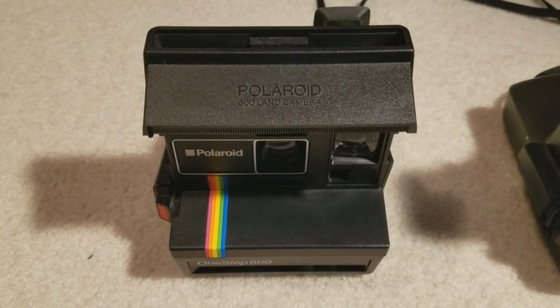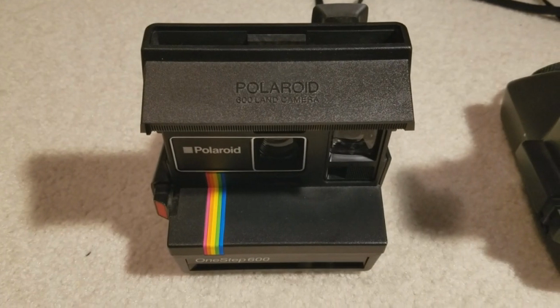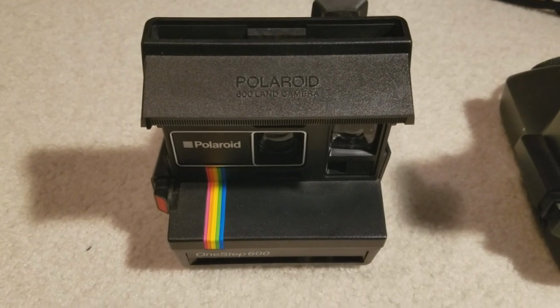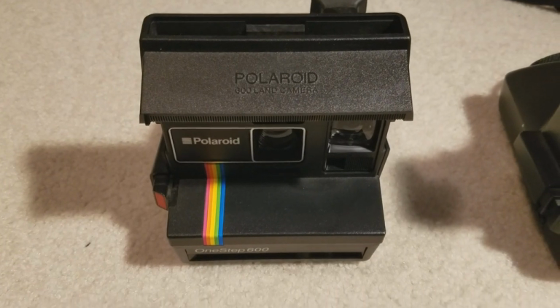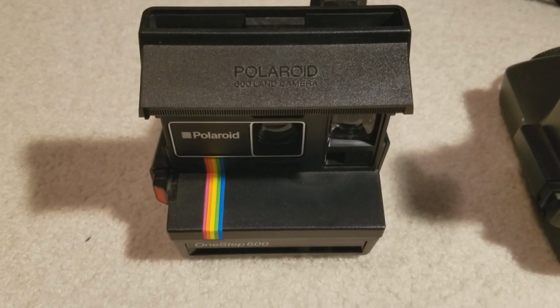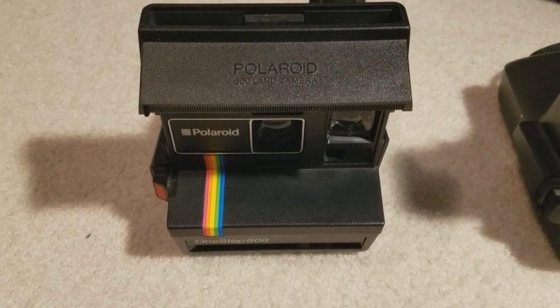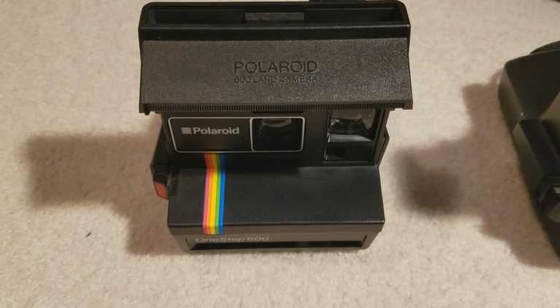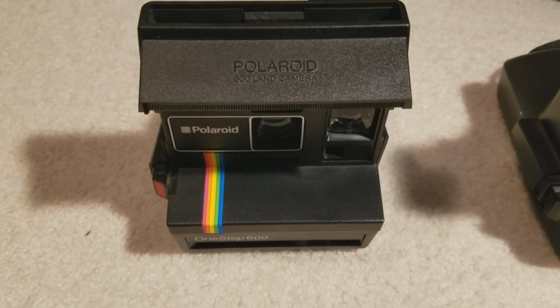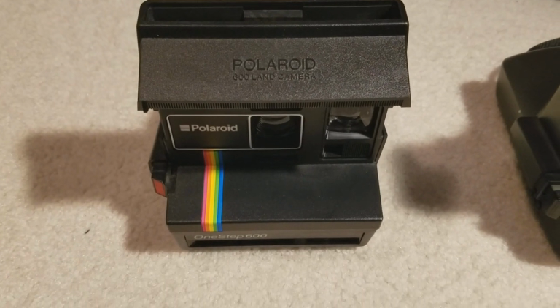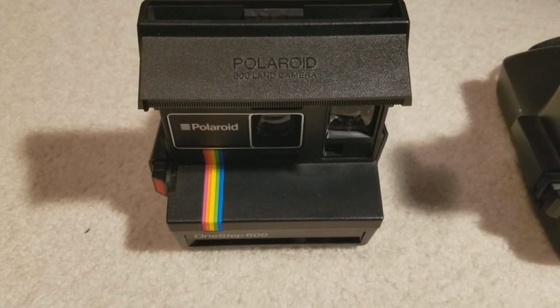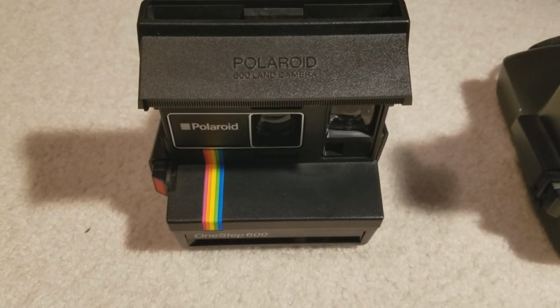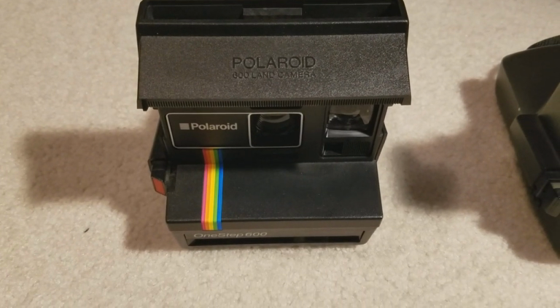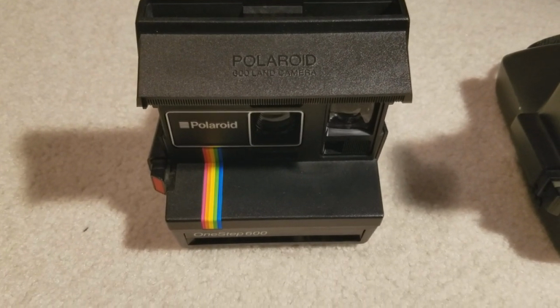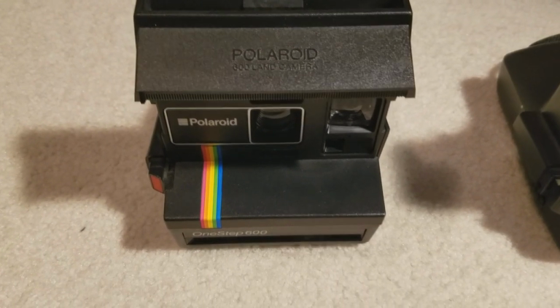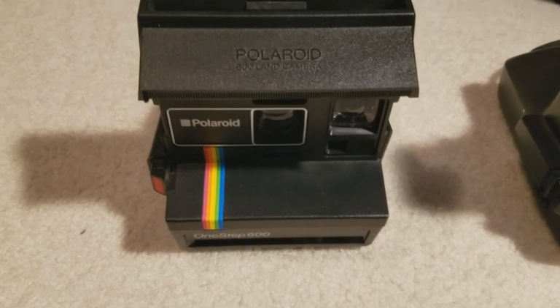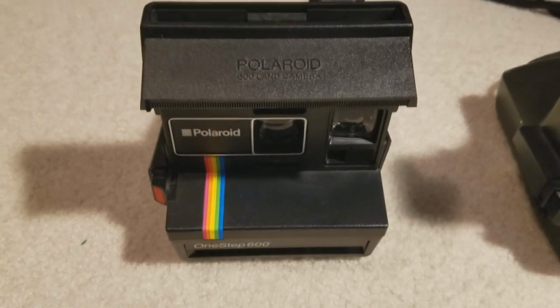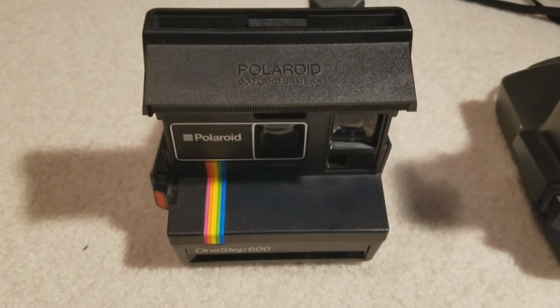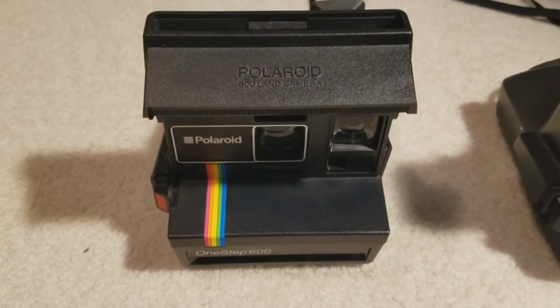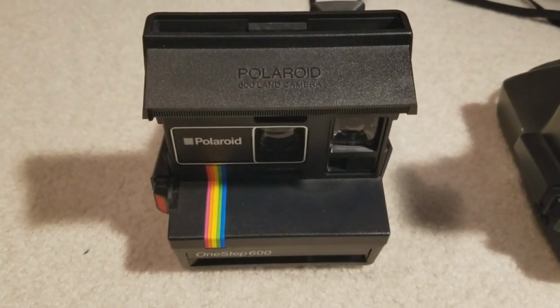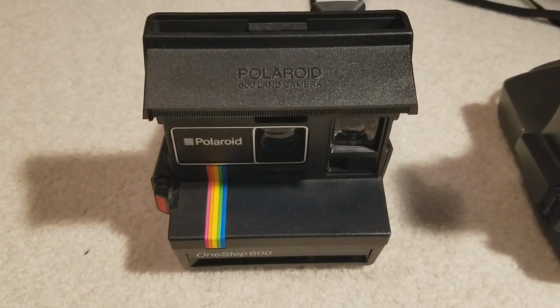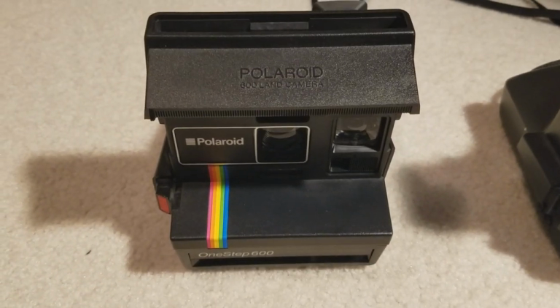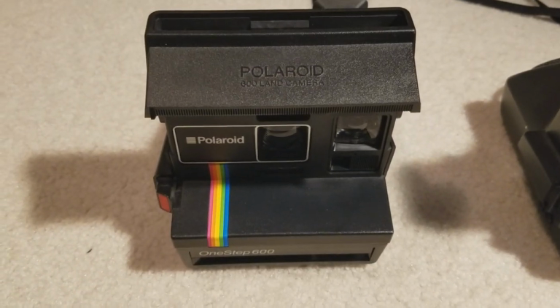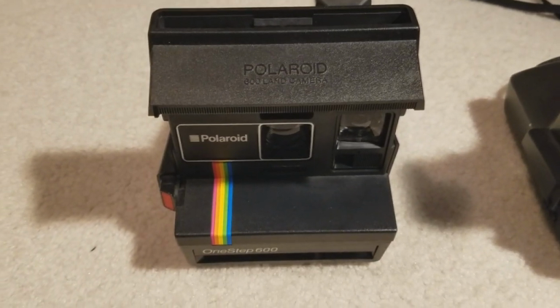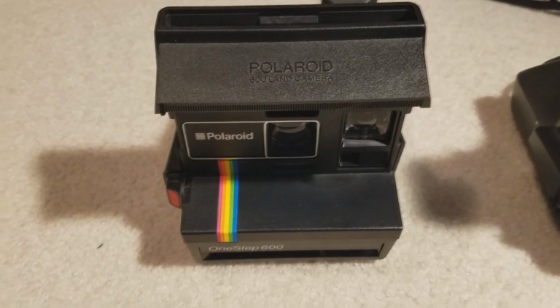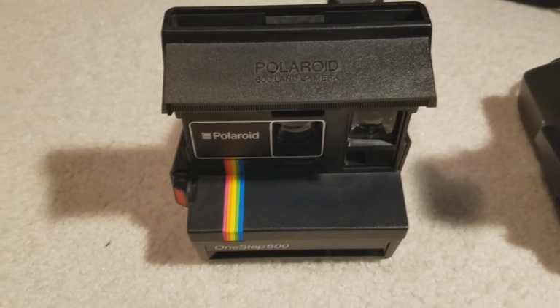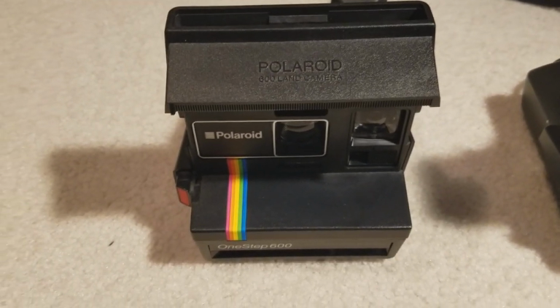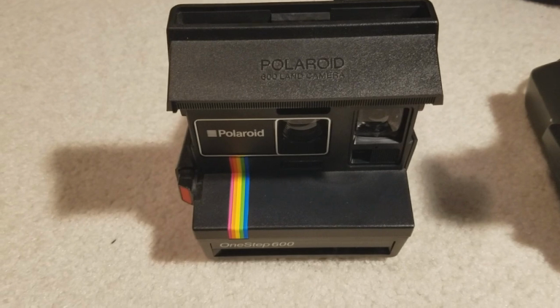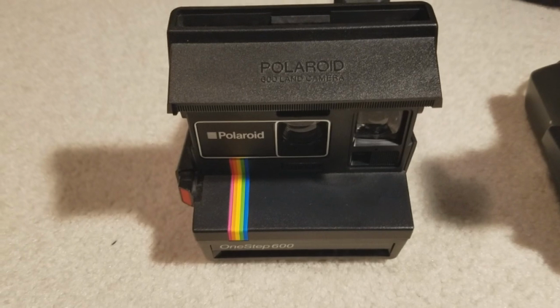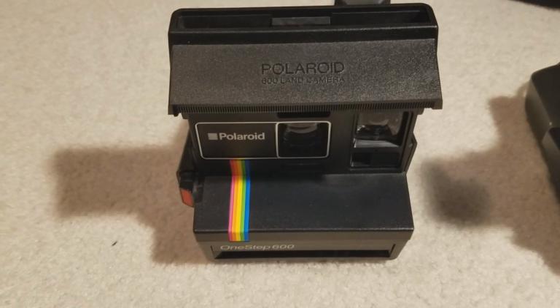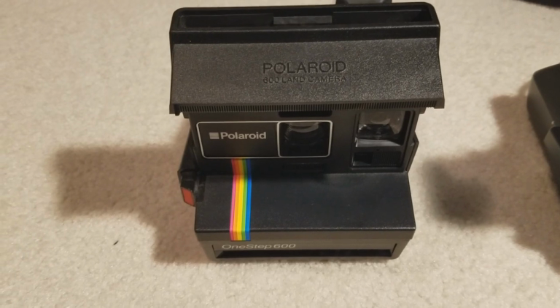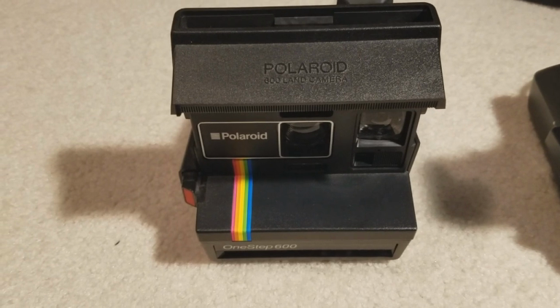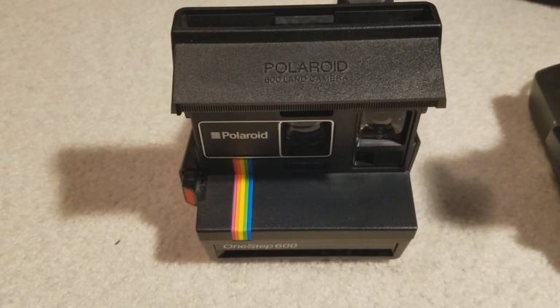Hey everyone, this is Kodemic, and this is a tour of the Polaroid 600 land camera.